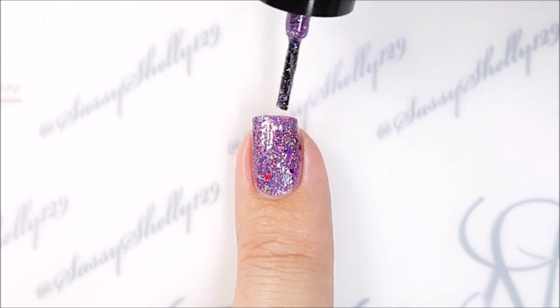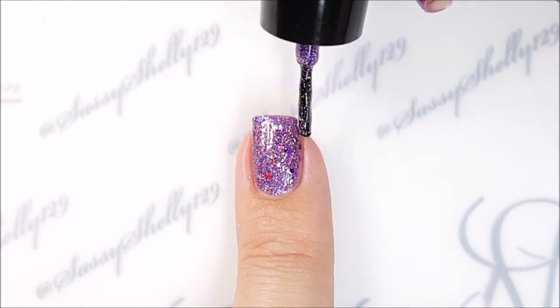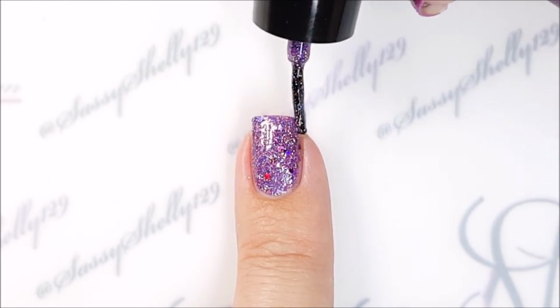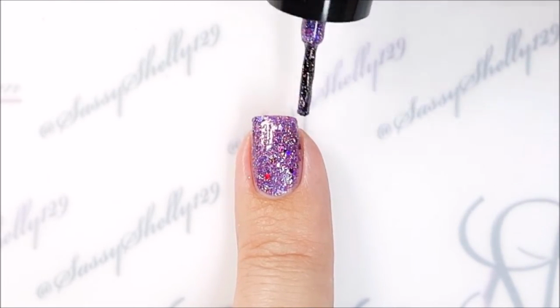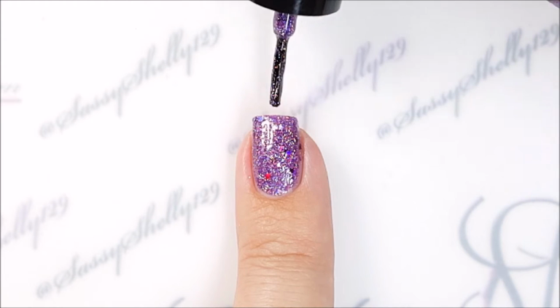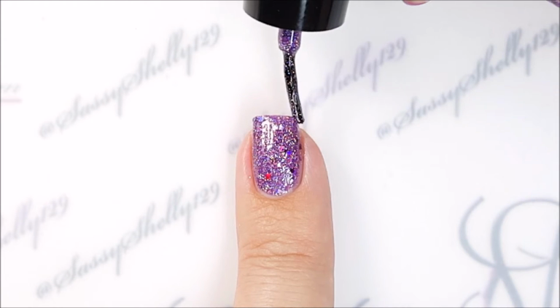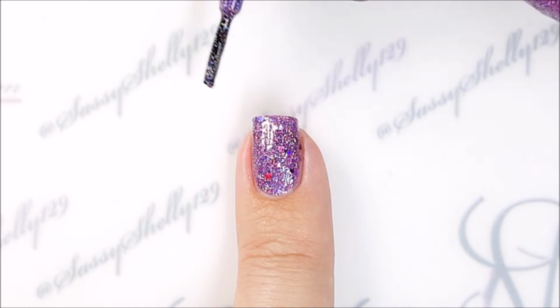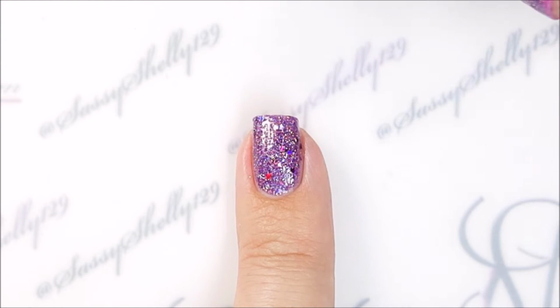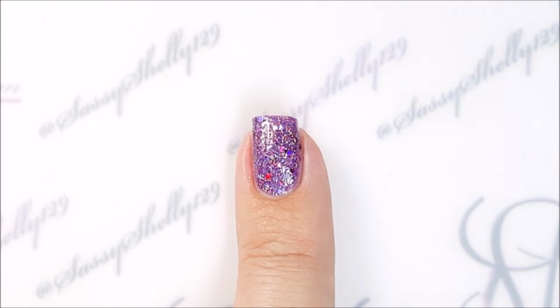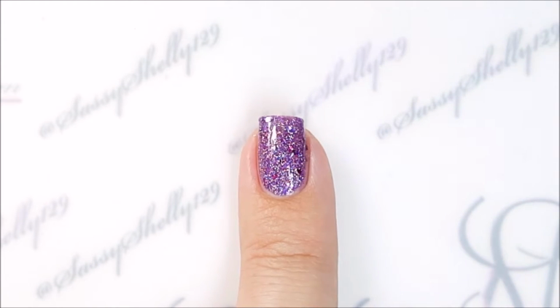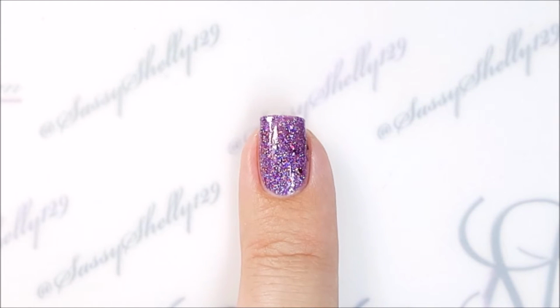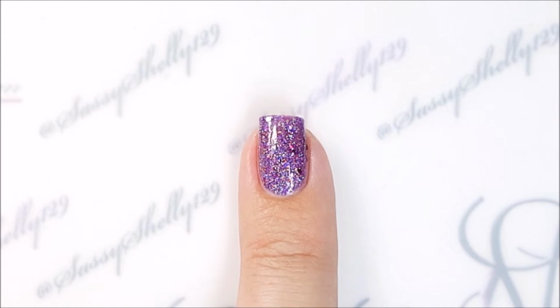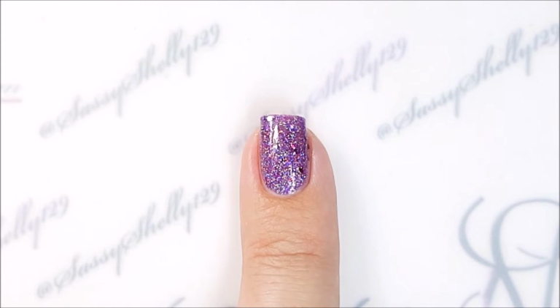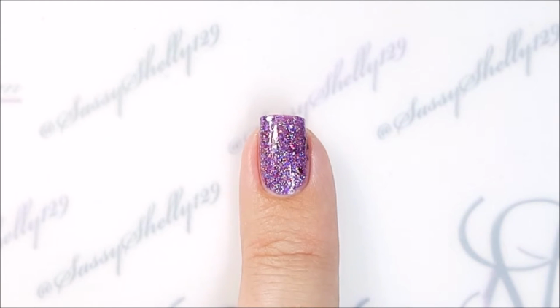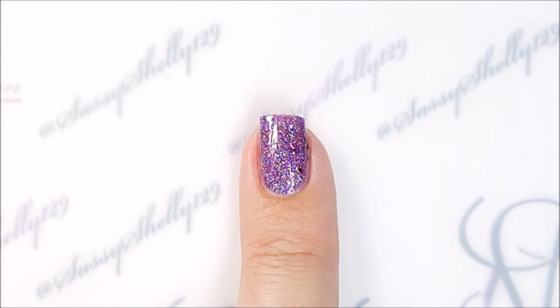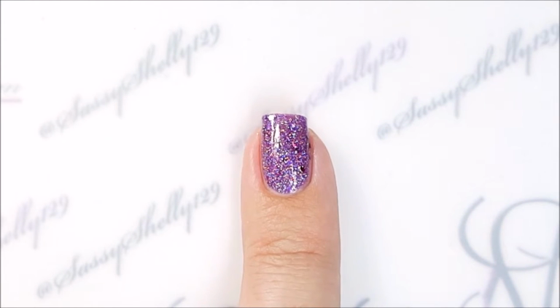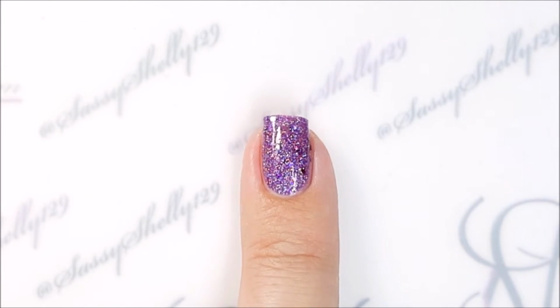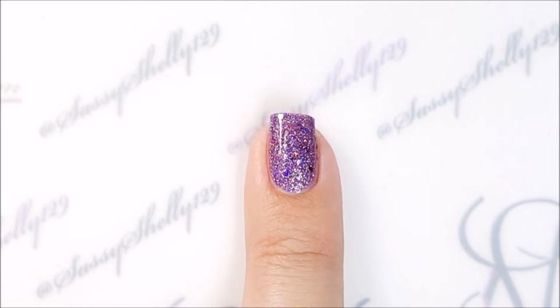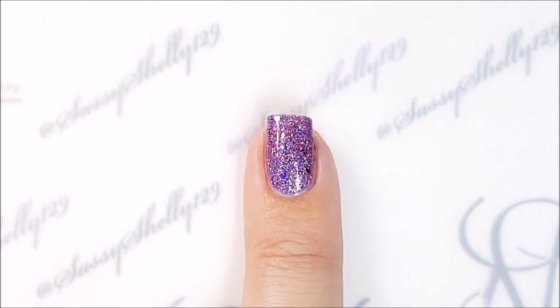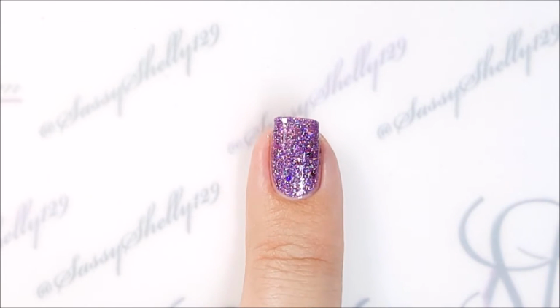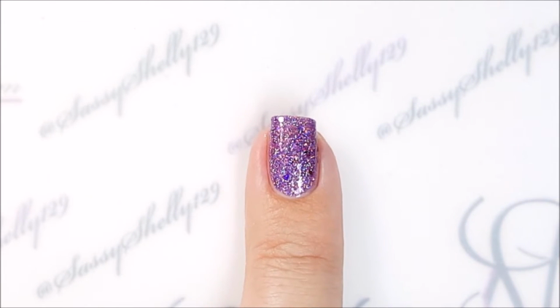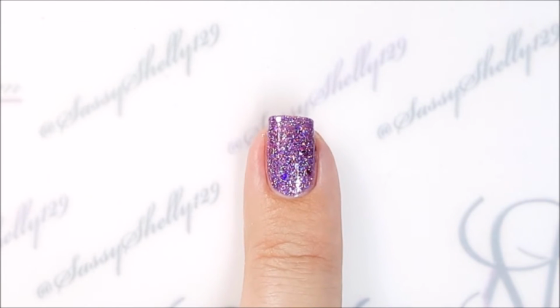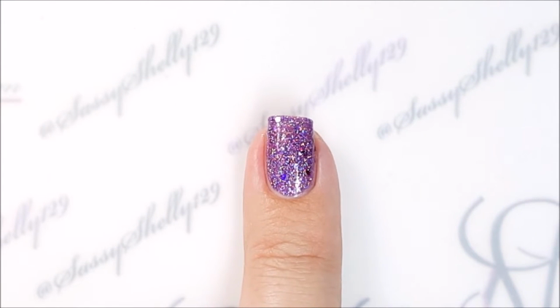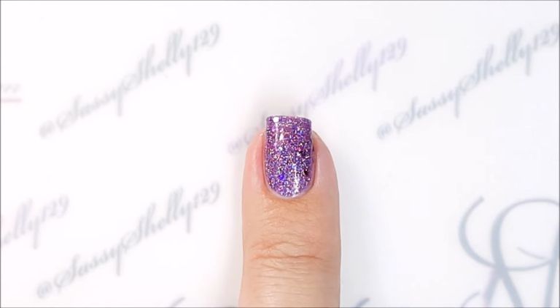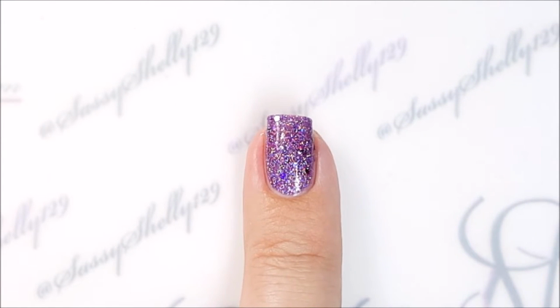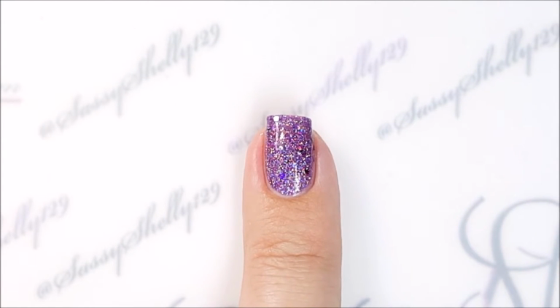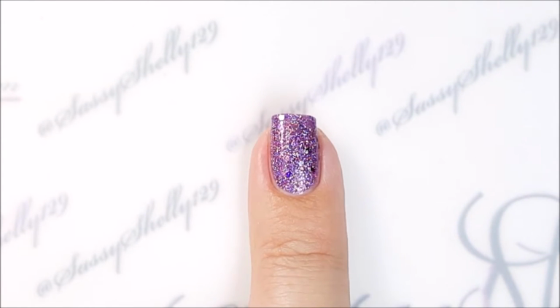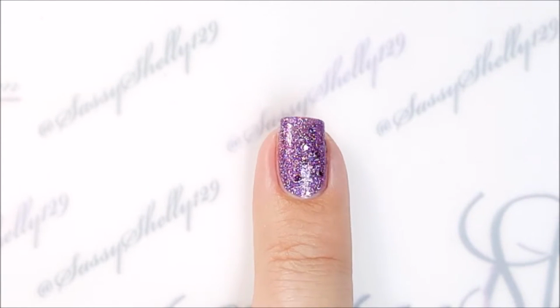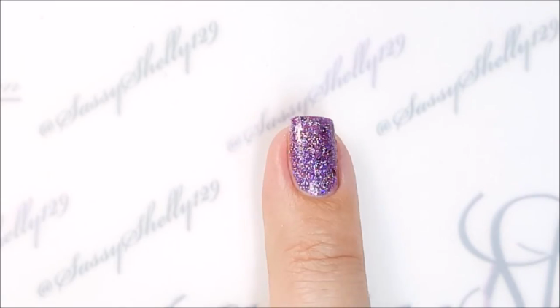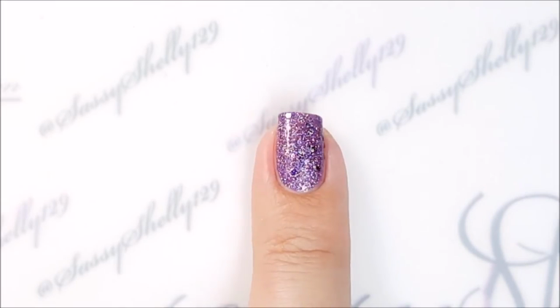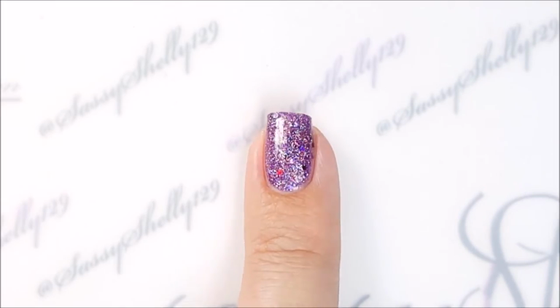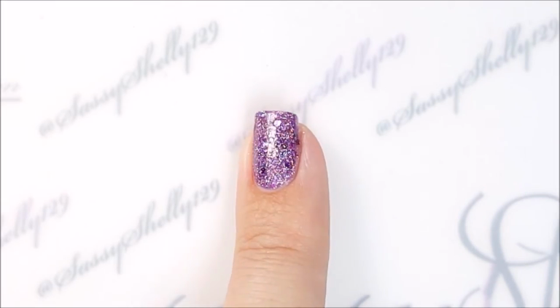This one does dry to a bit of a textured finish, so add a double layer of top coat to get it nice and smooth.